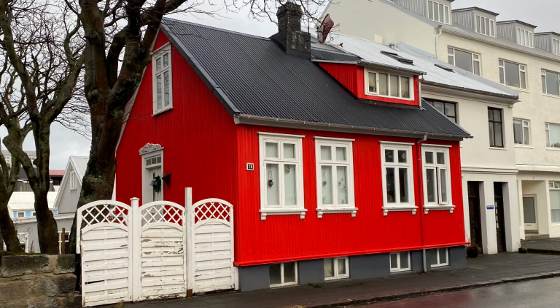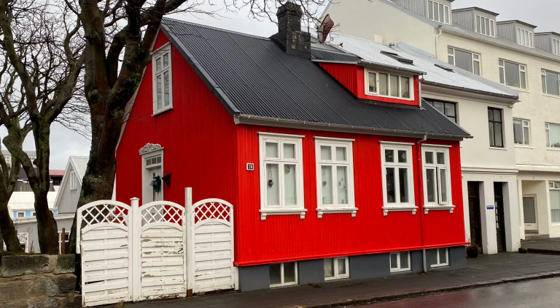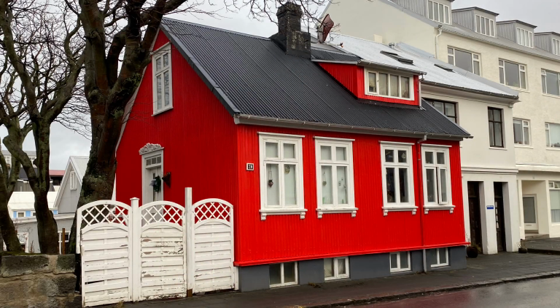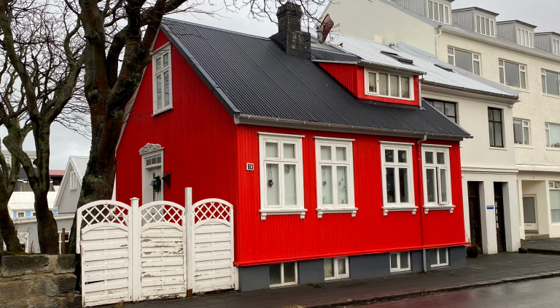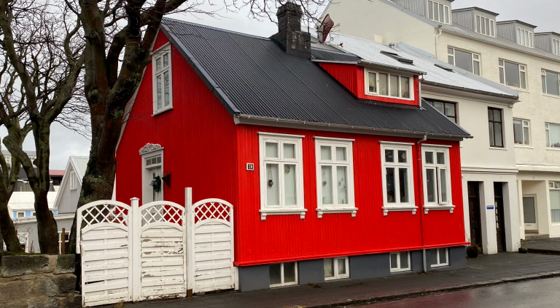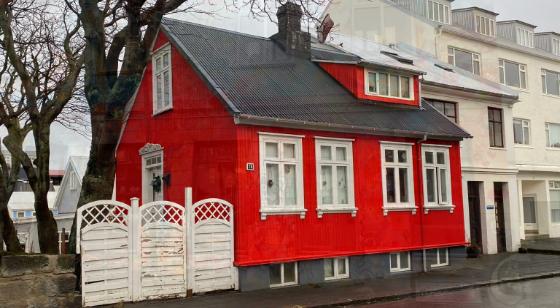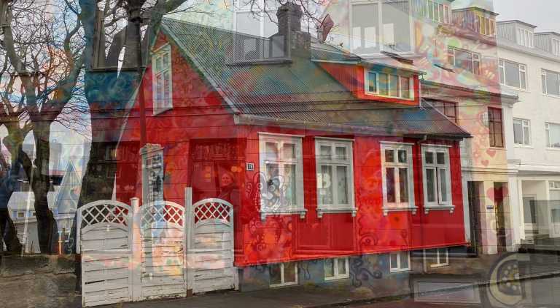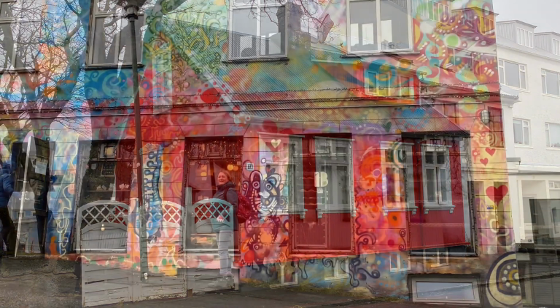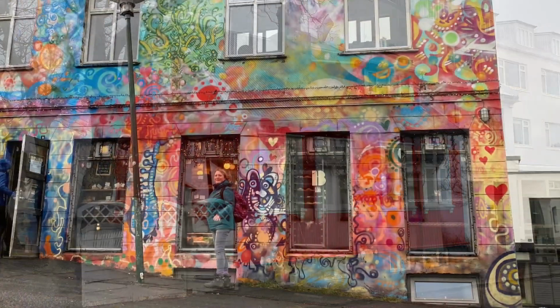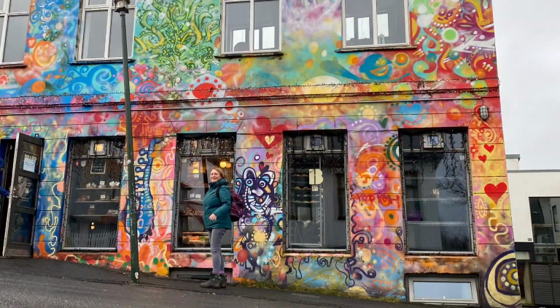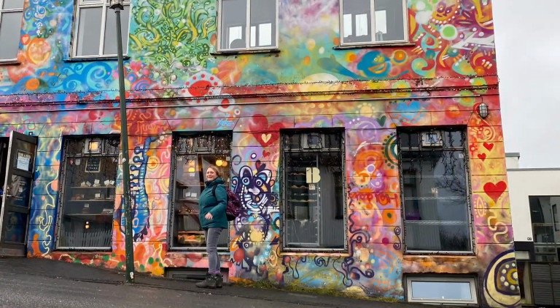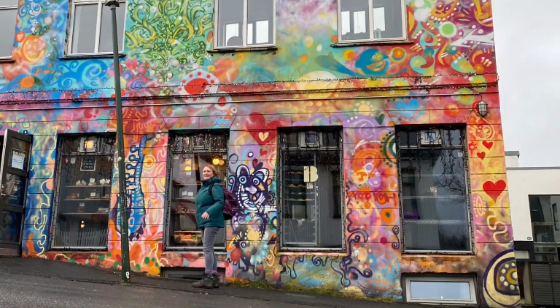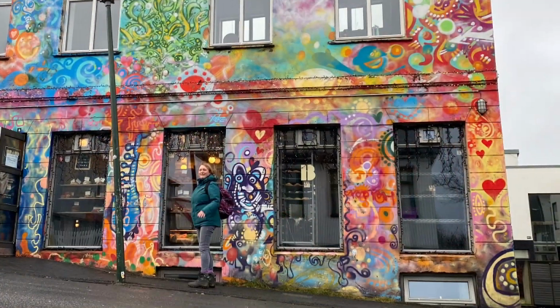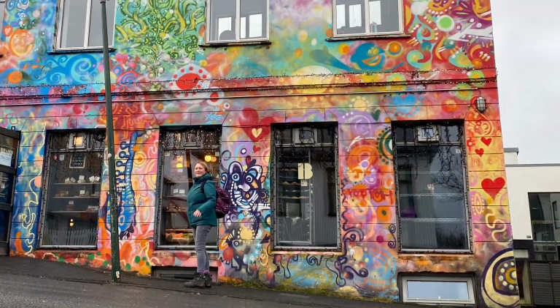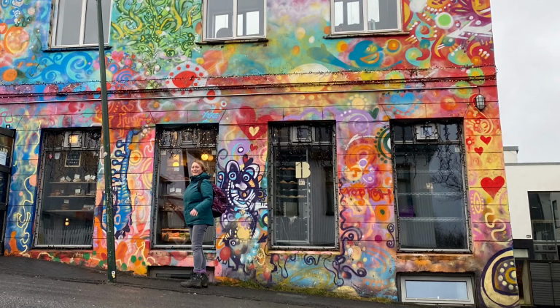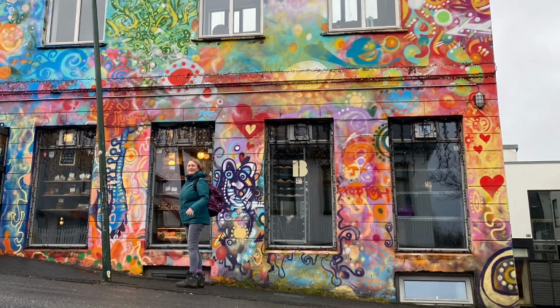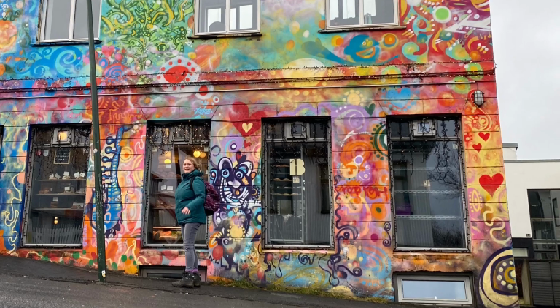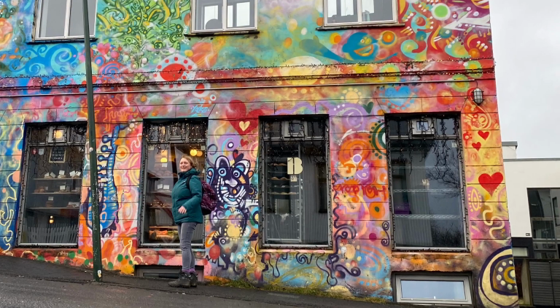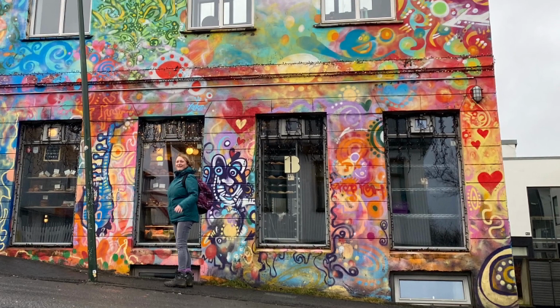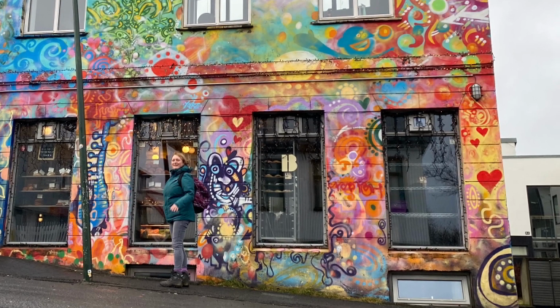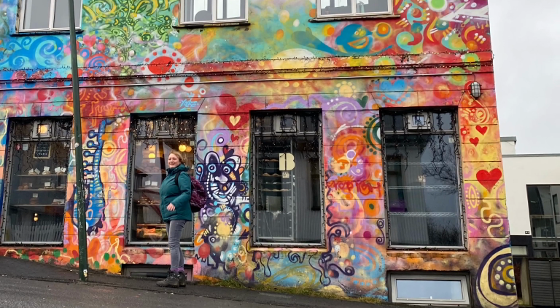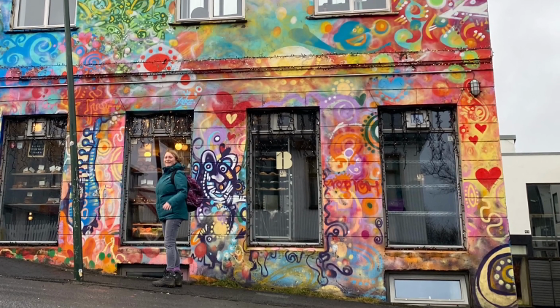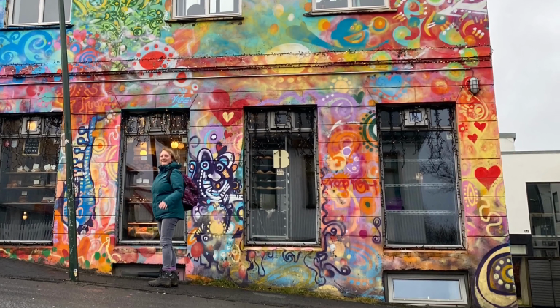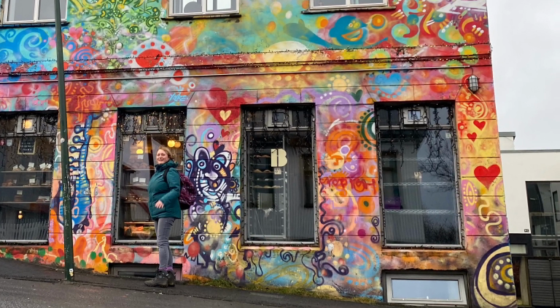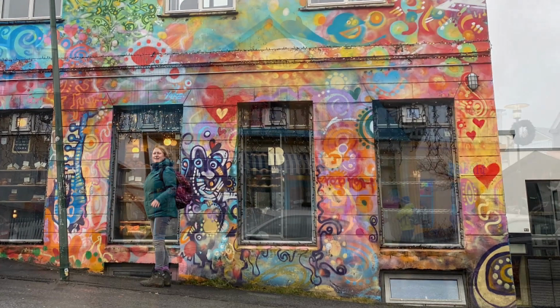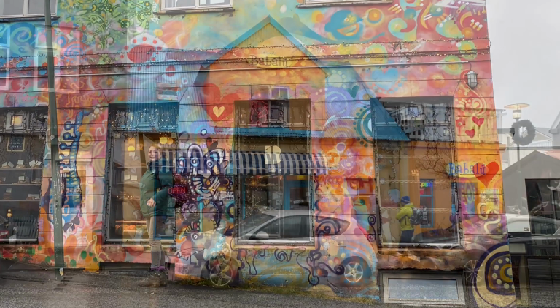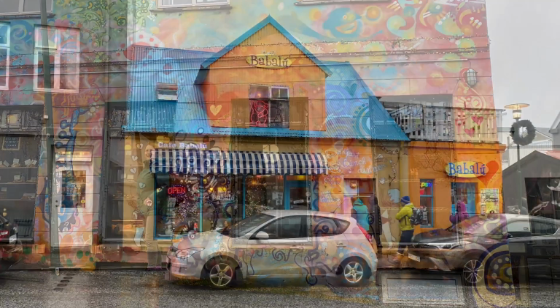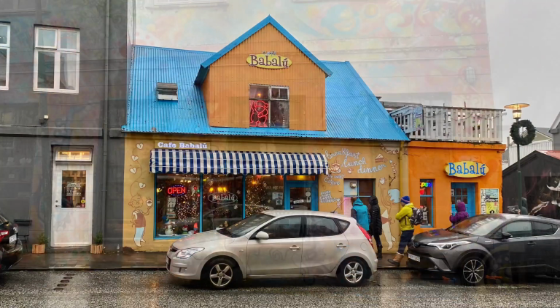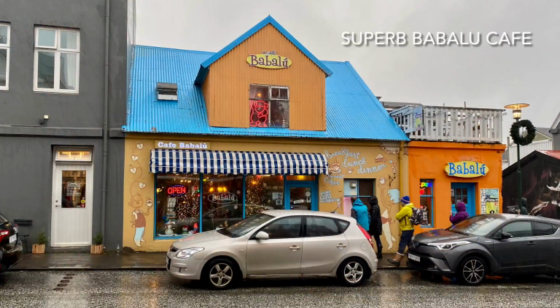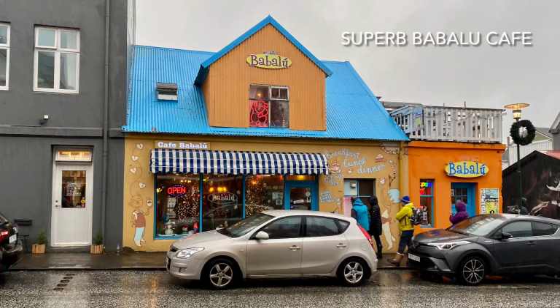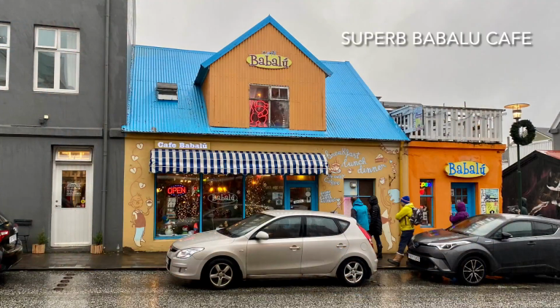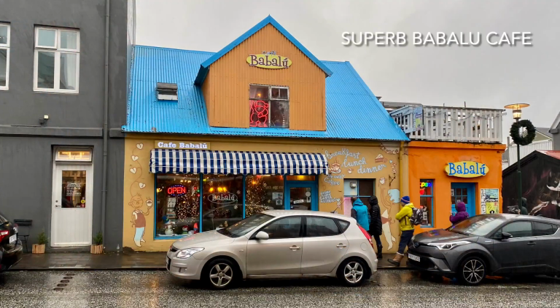Climbing the tower, we made our way back down the hill past many colourful houses, fantastic shops, and some amazing cafes and bars.